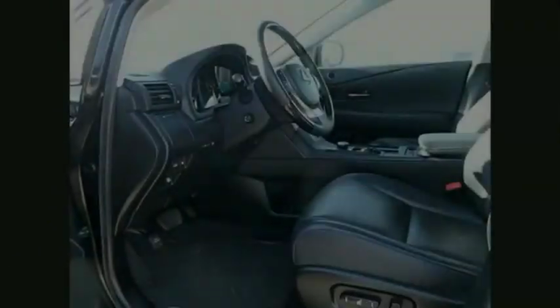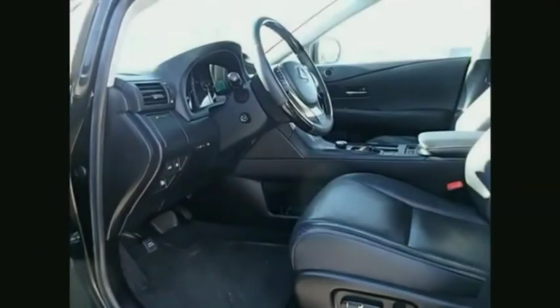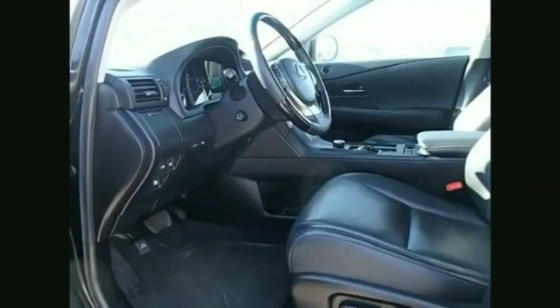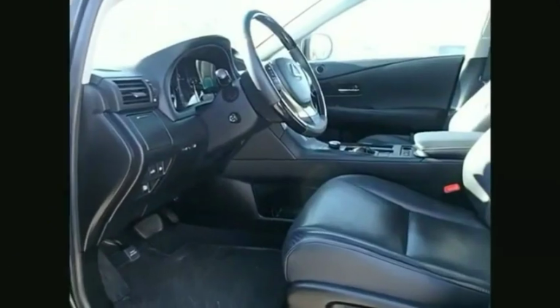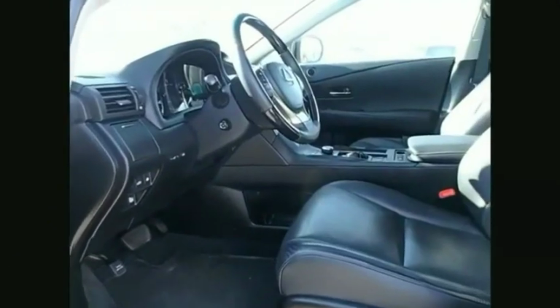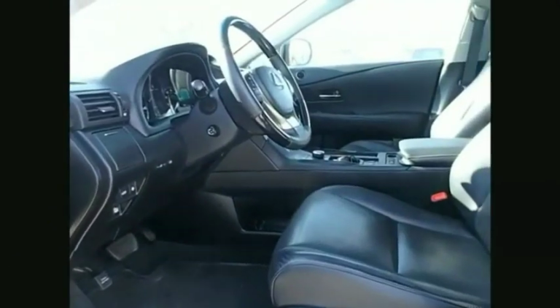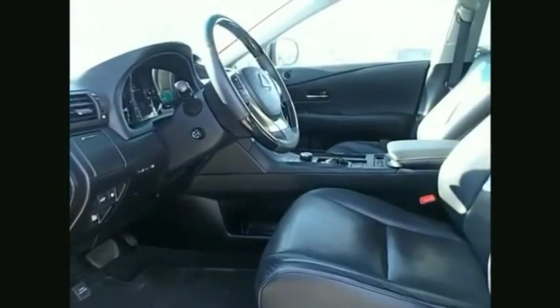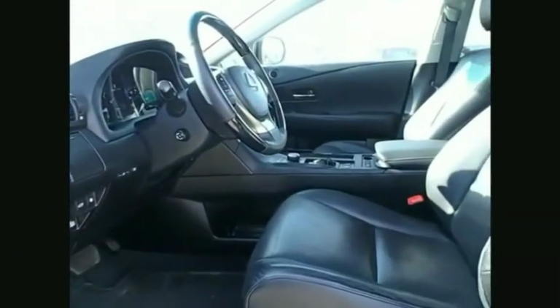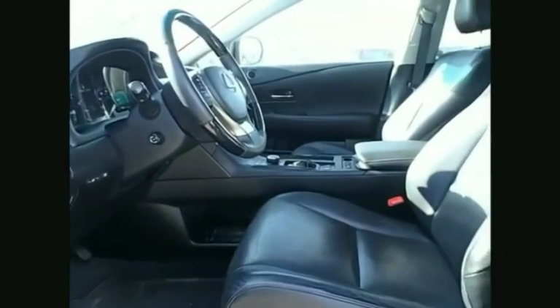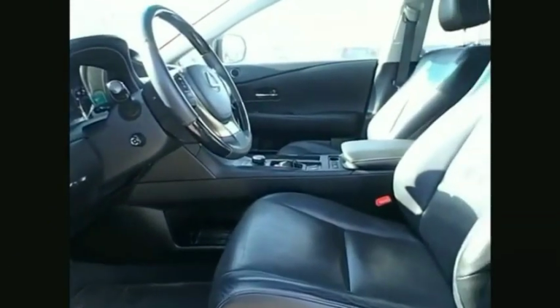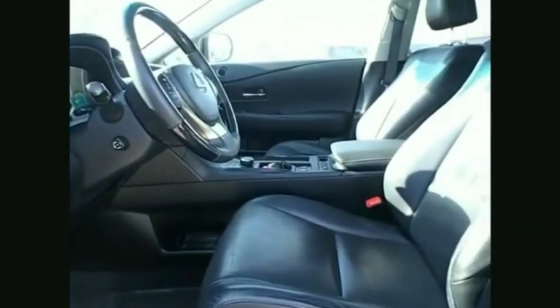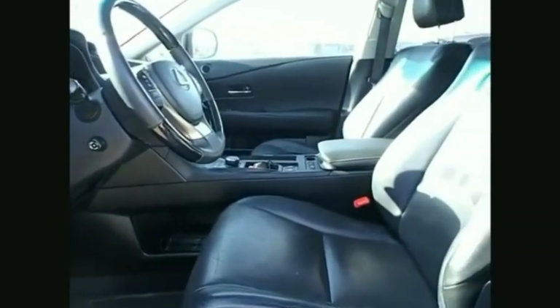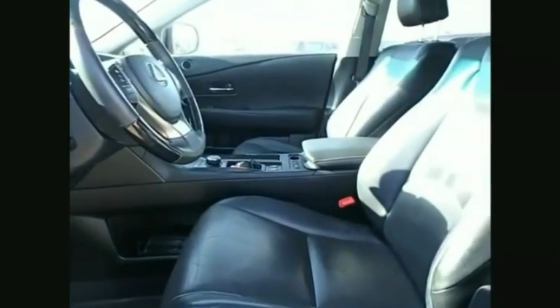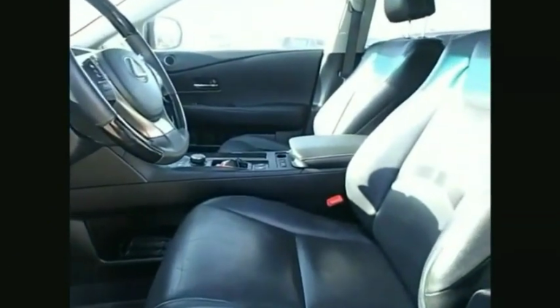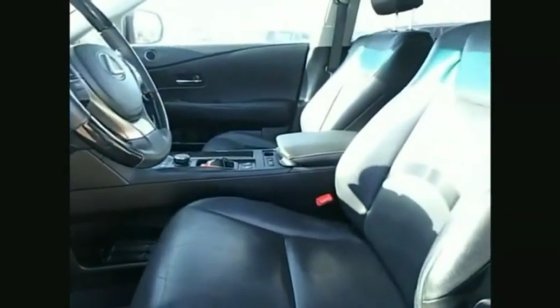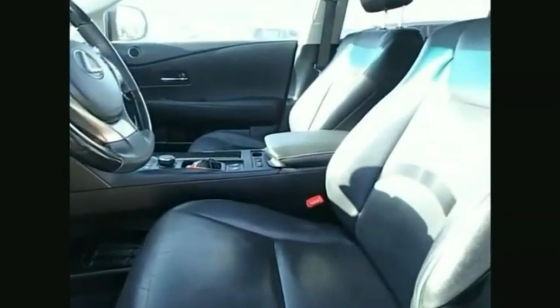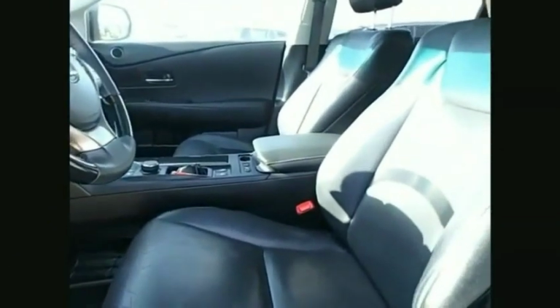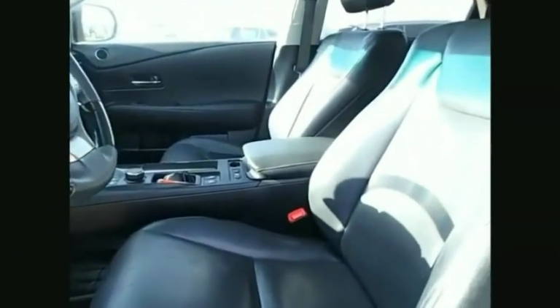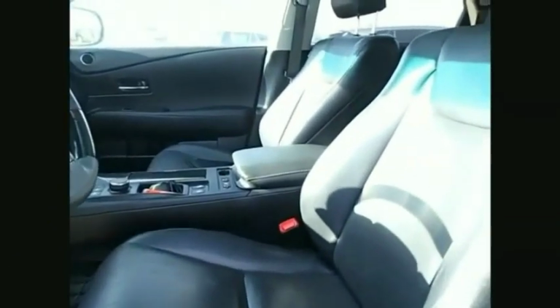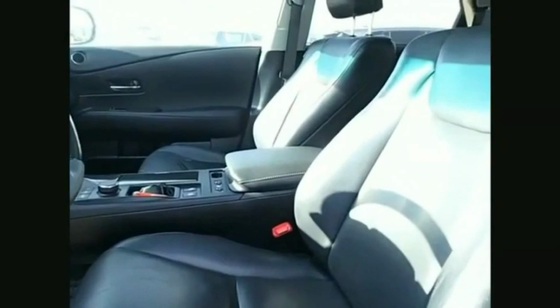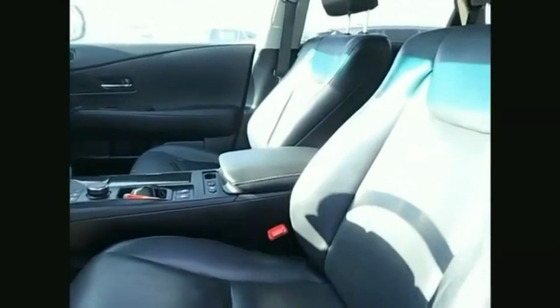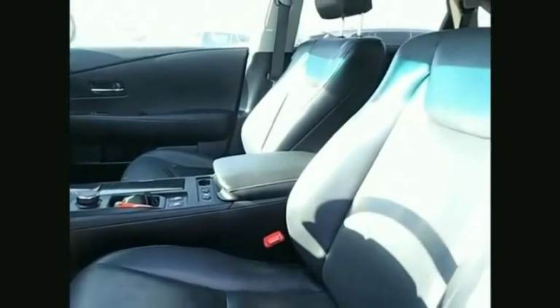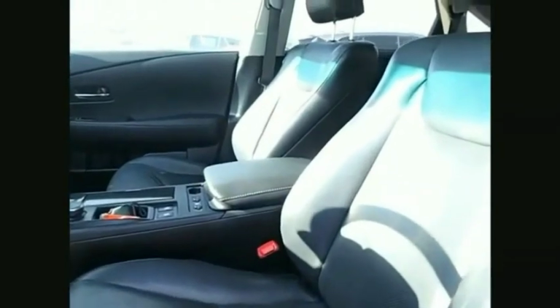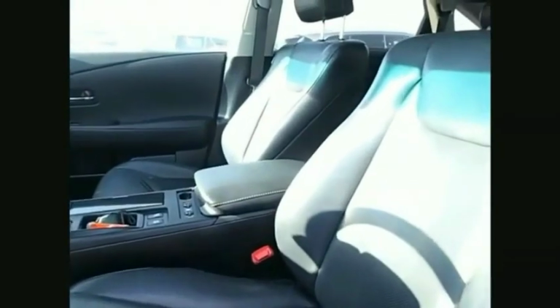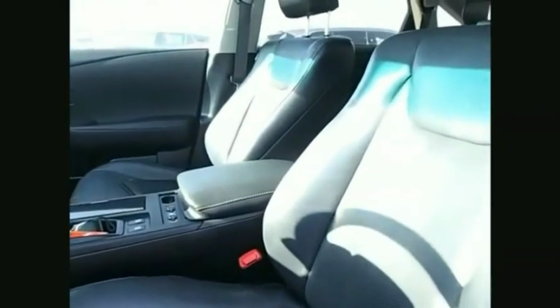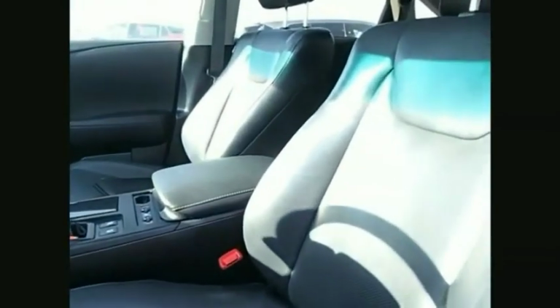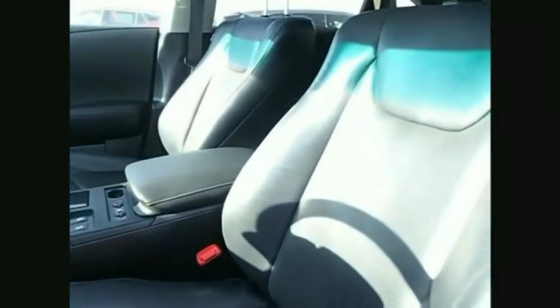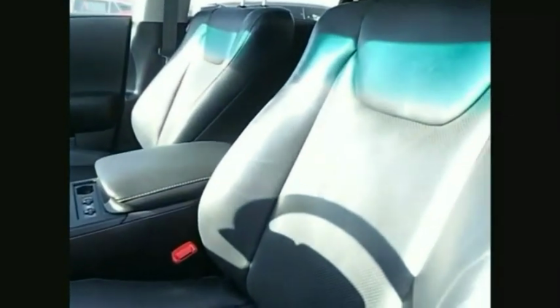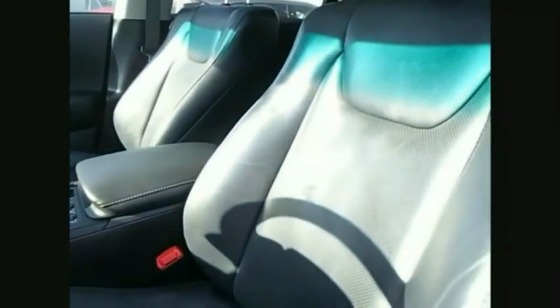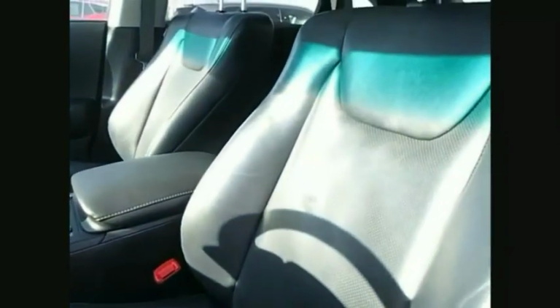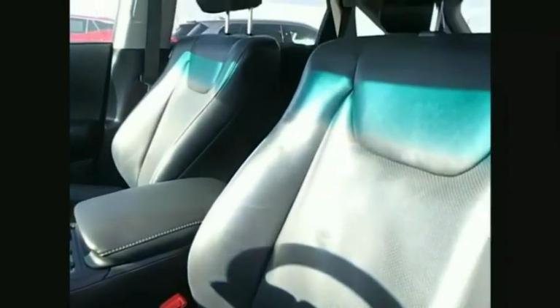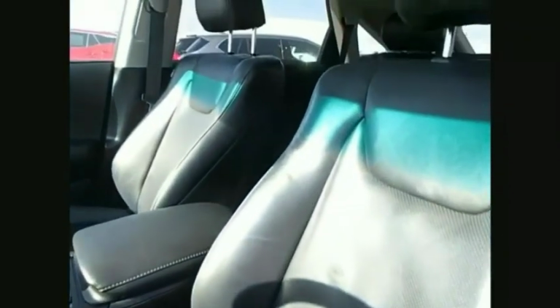This vehicle couldn't be more perfect. Drive it today.